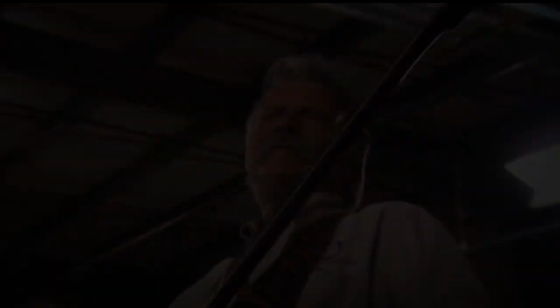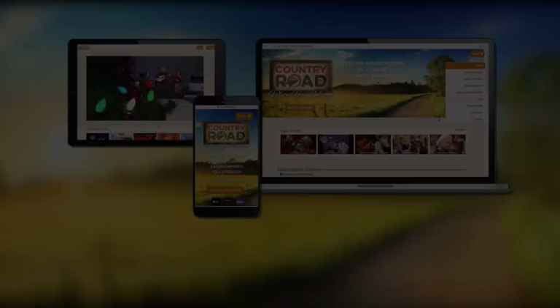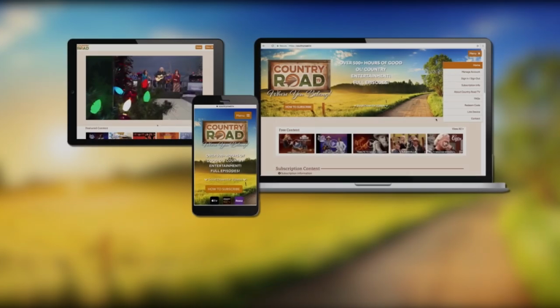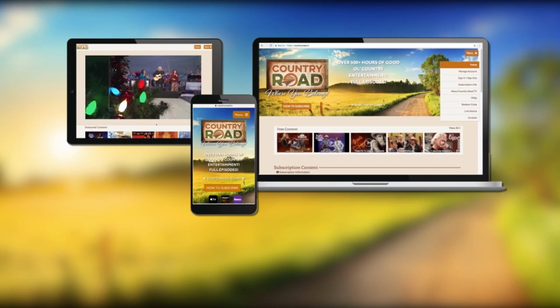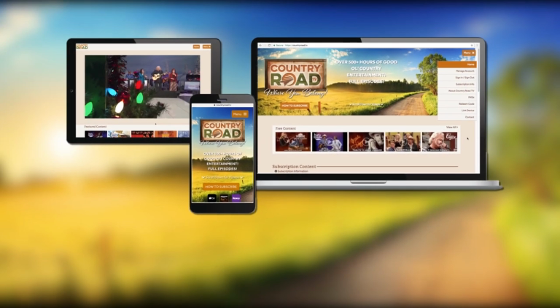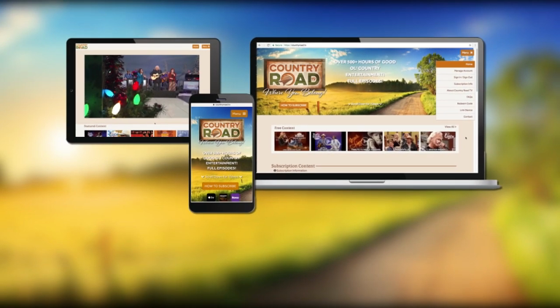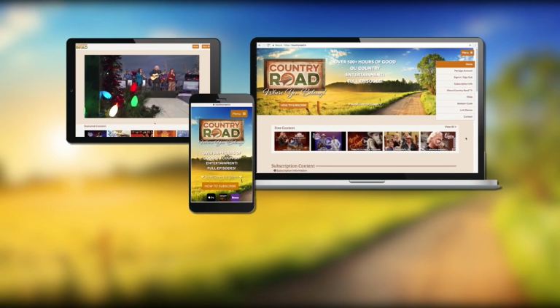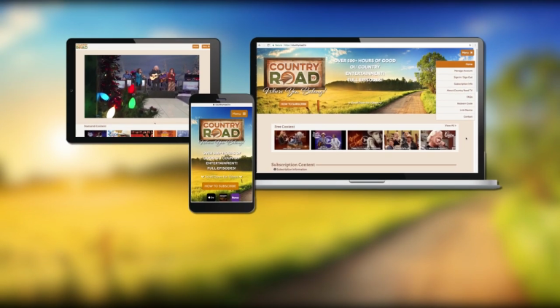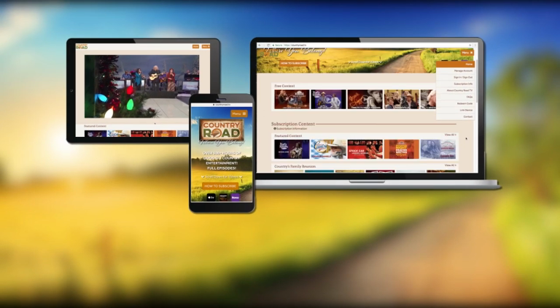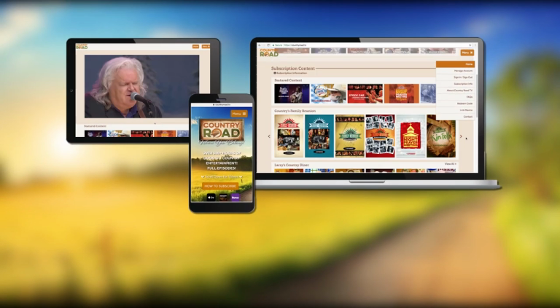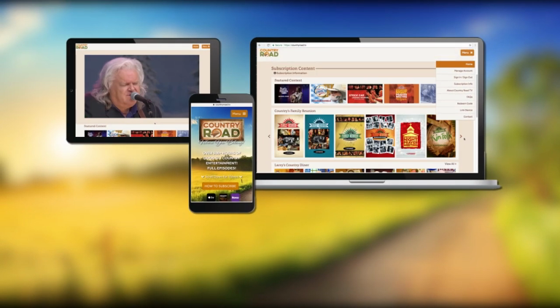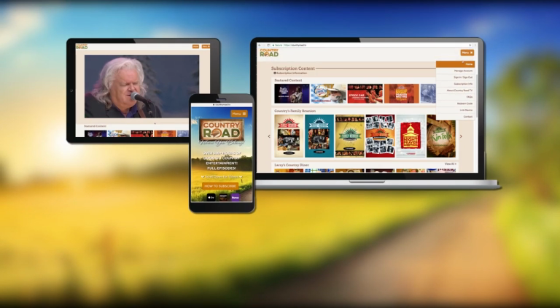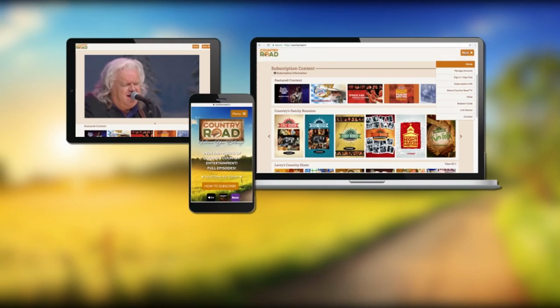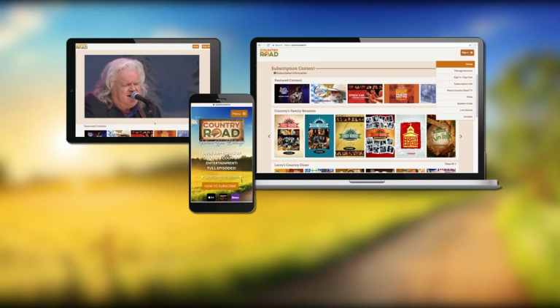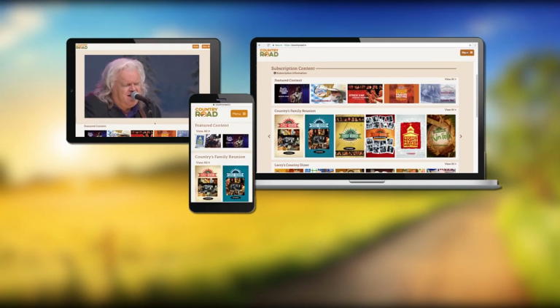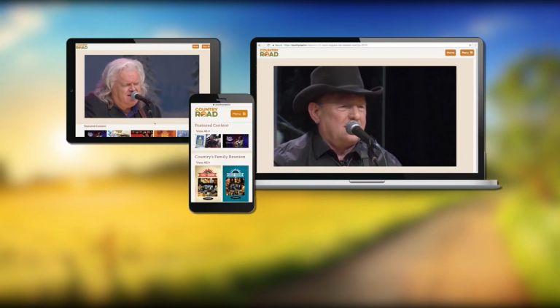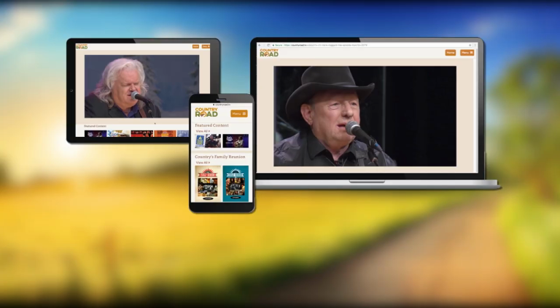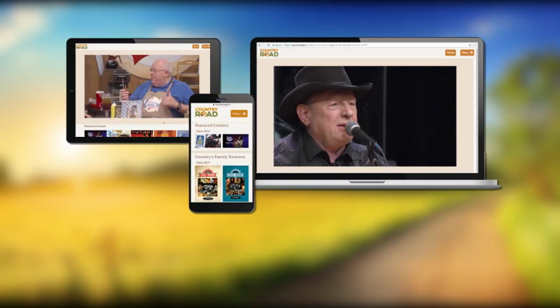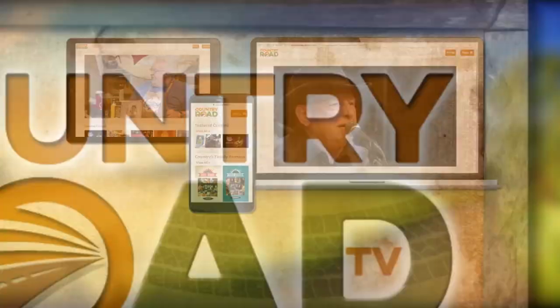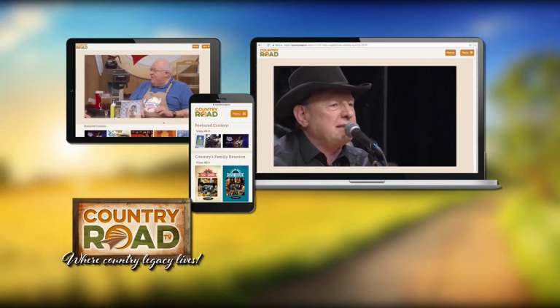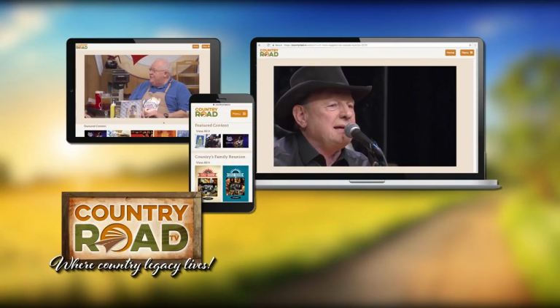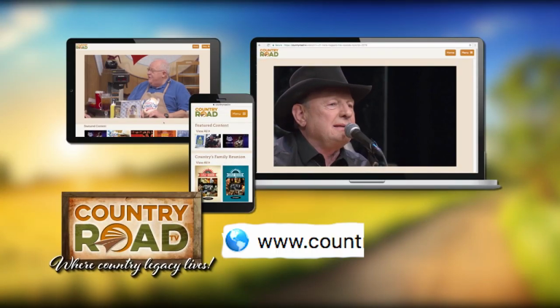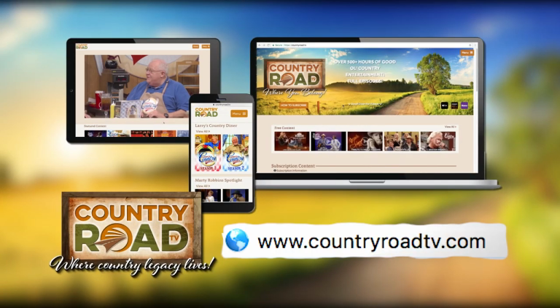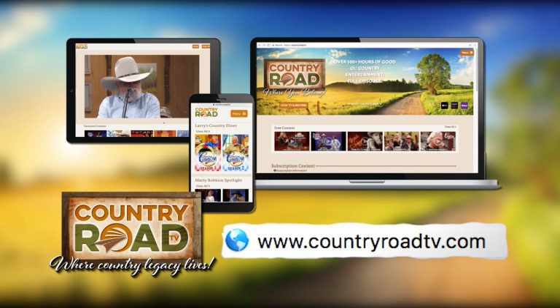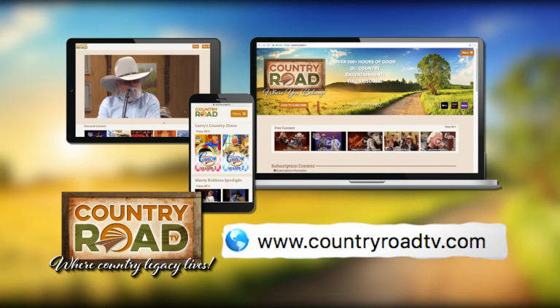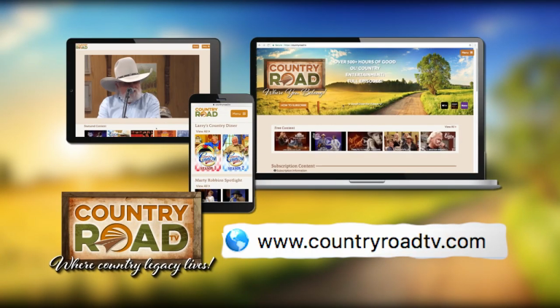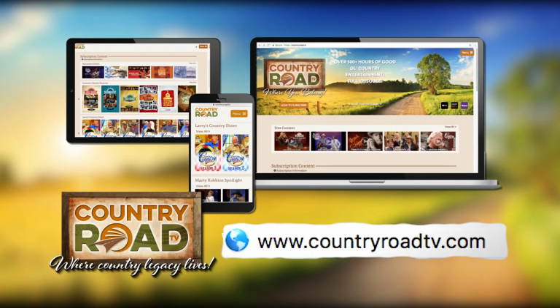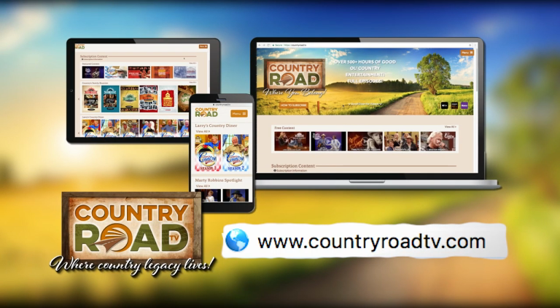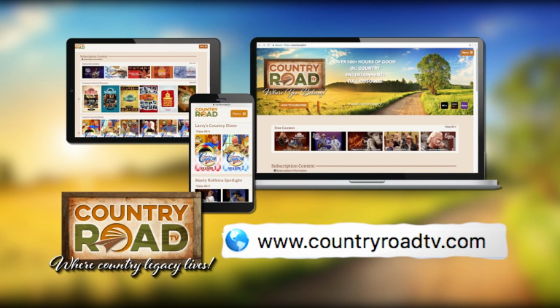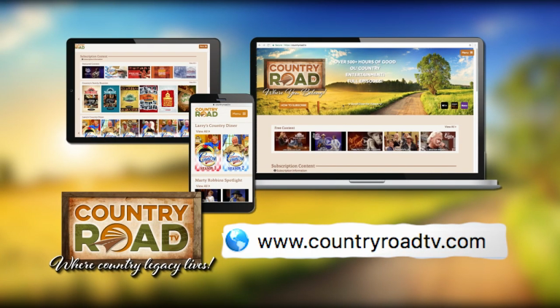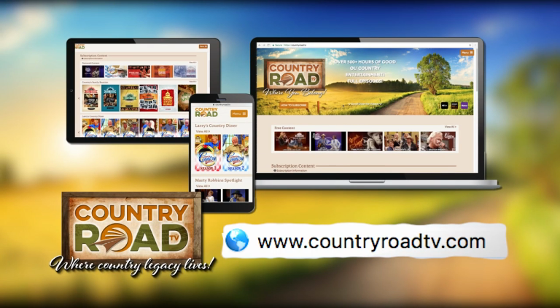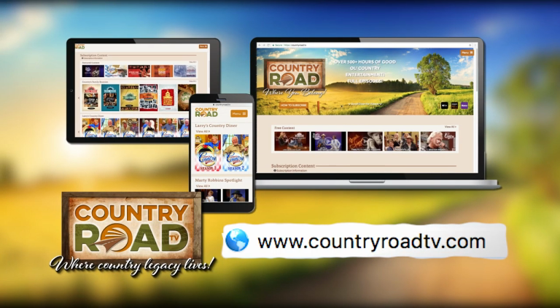These clips are great, but to see where country legacy lives in full episodes, go to countryroadtv.com.